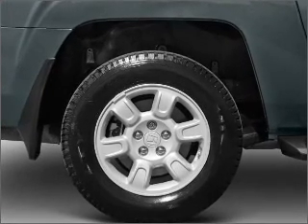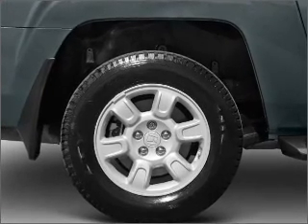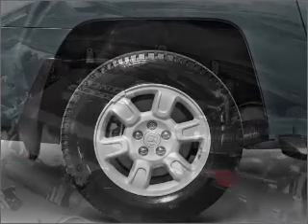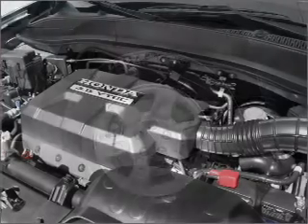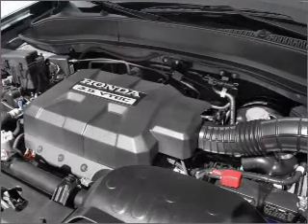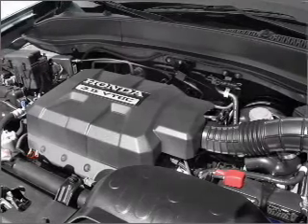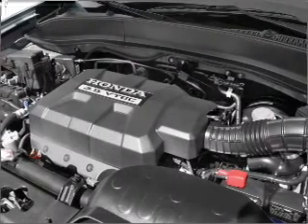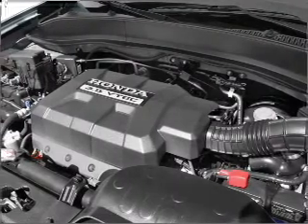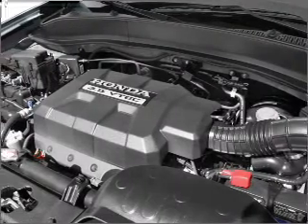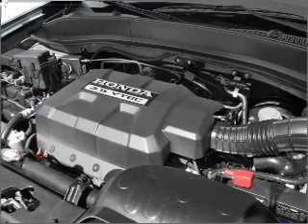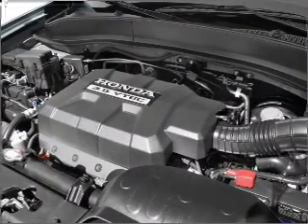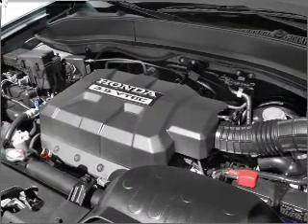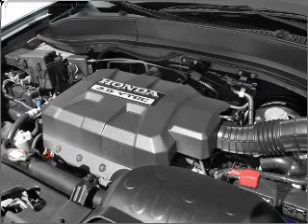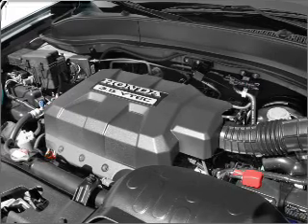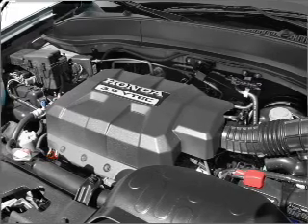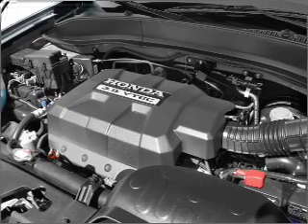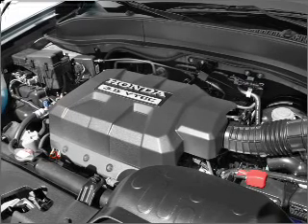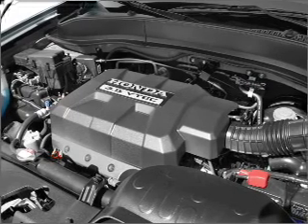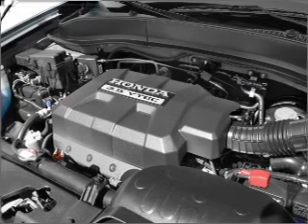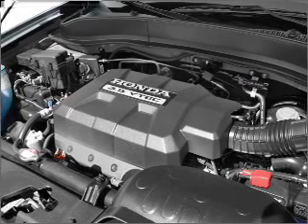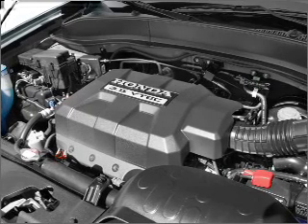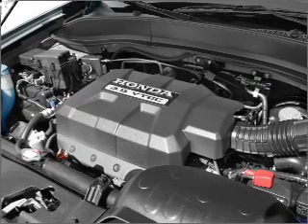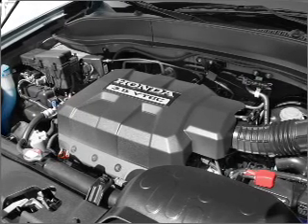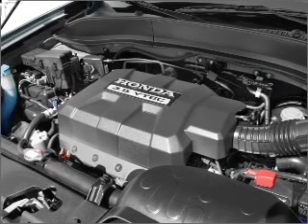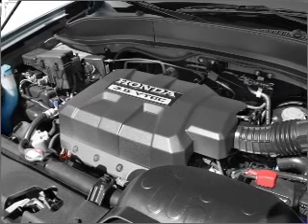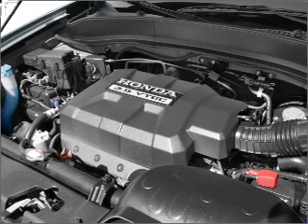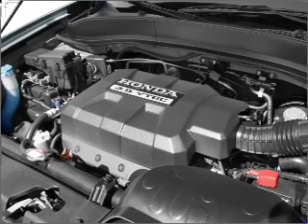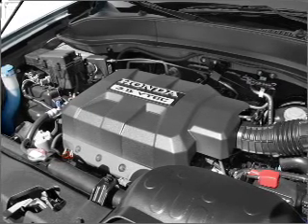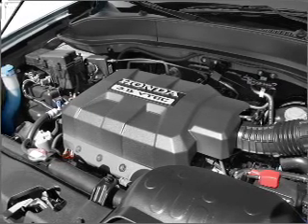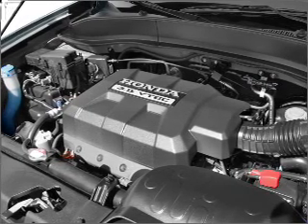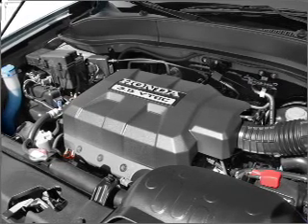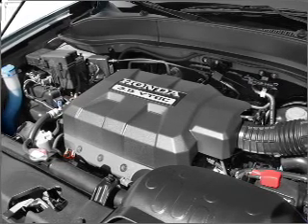Power mirrors, an alarm system, an AM-FM stereo with a CD player, and an adjustable tilt steering wheel.